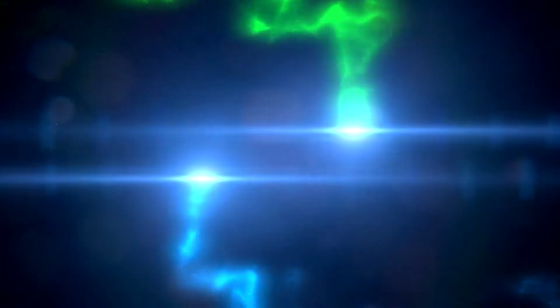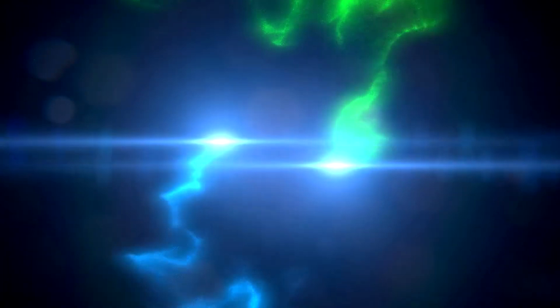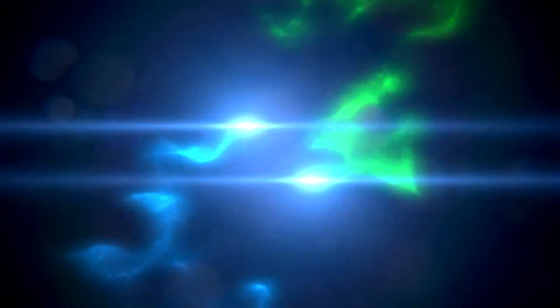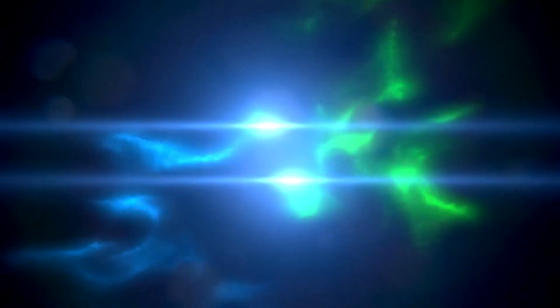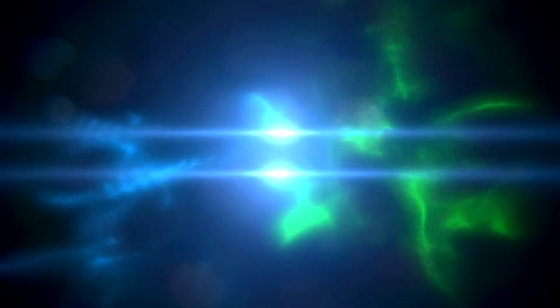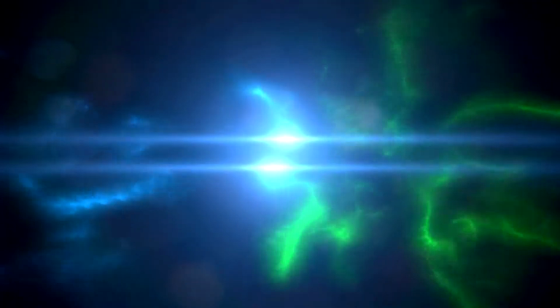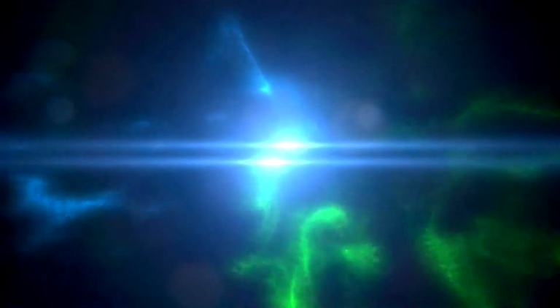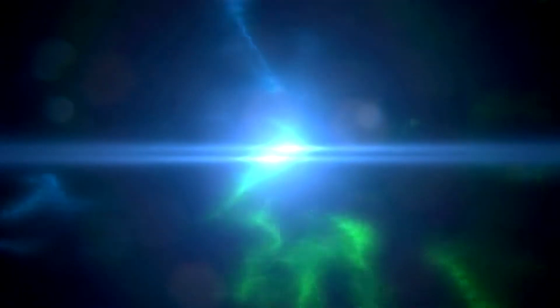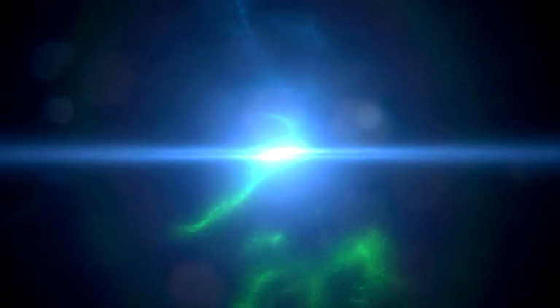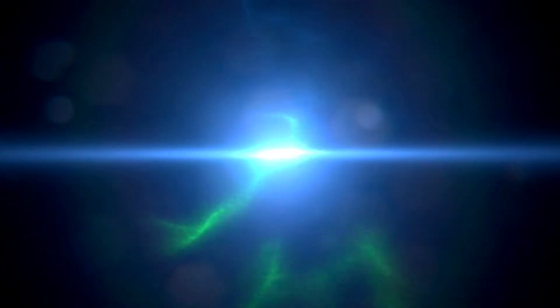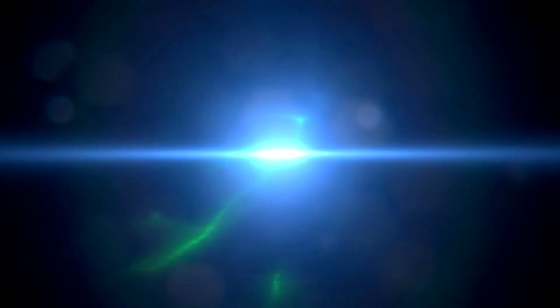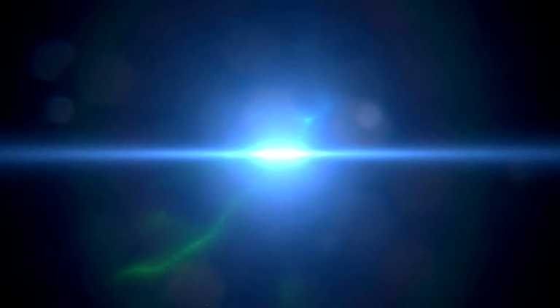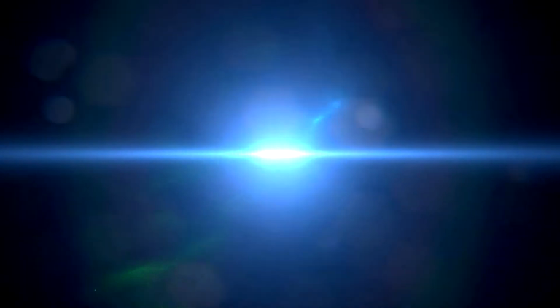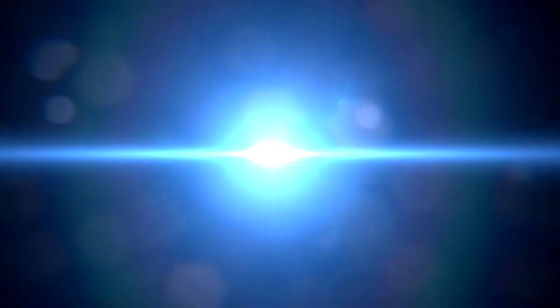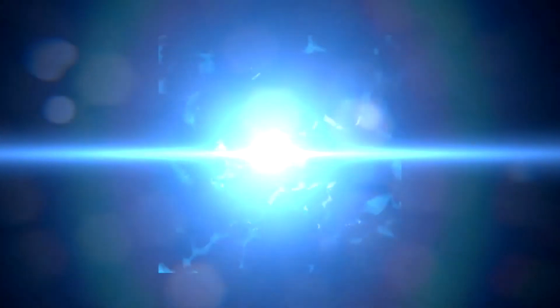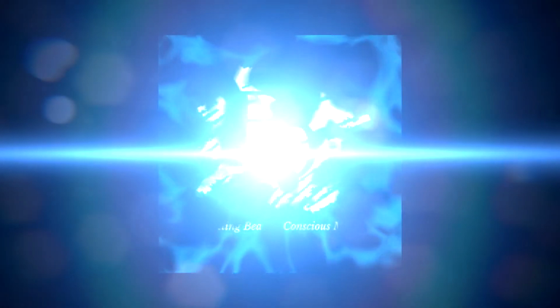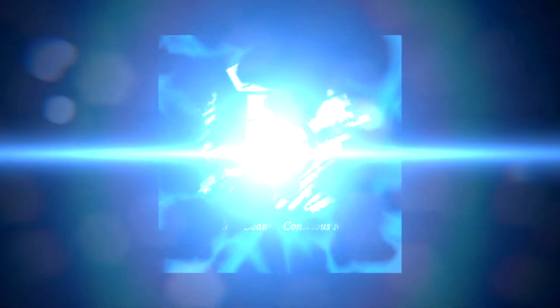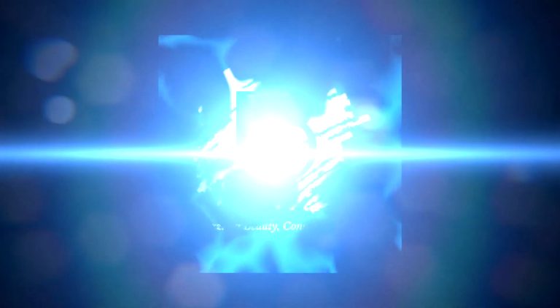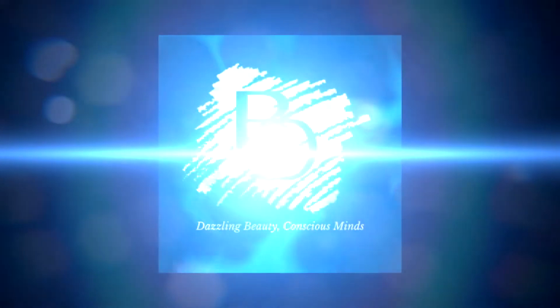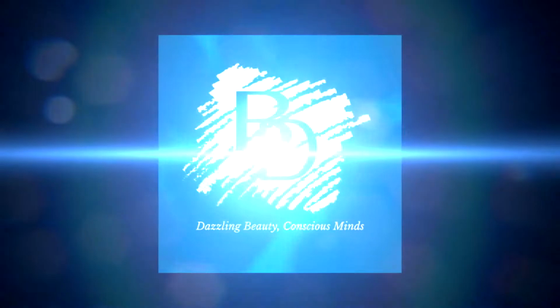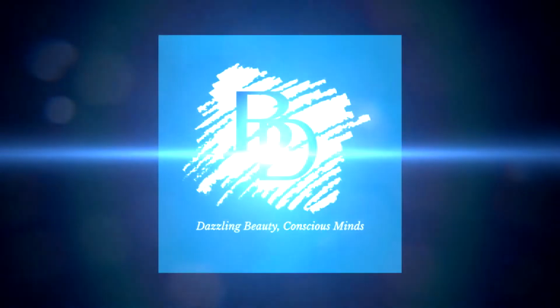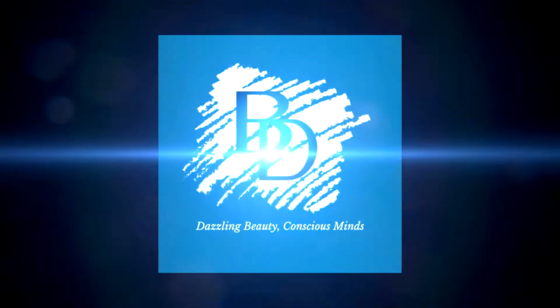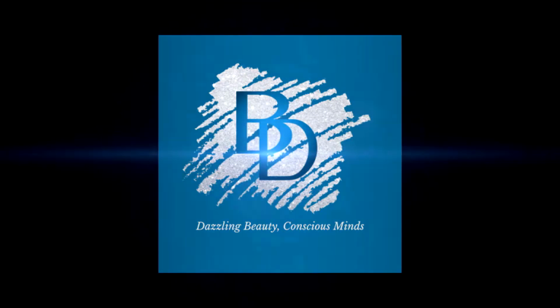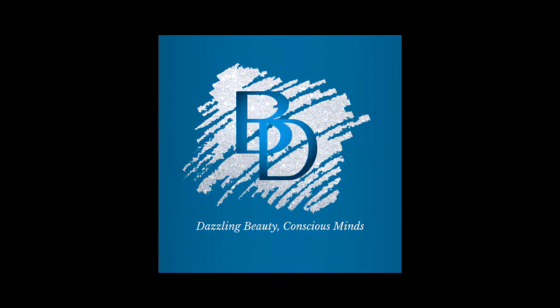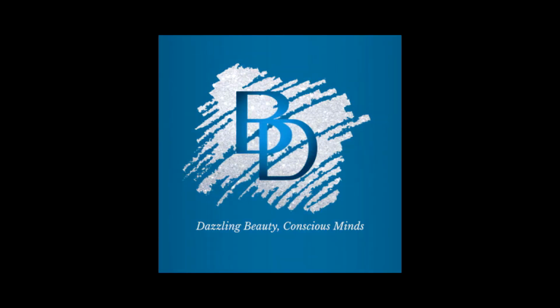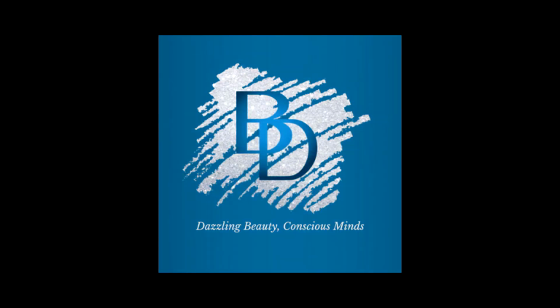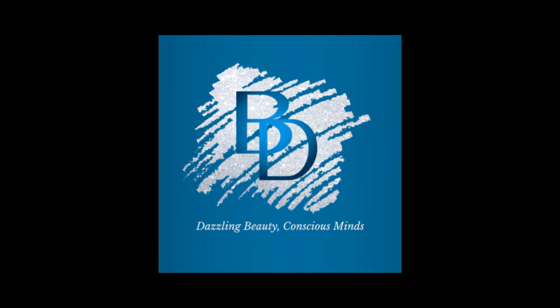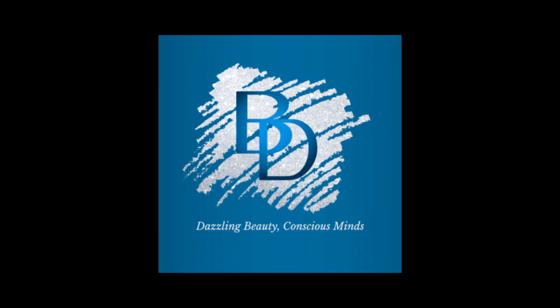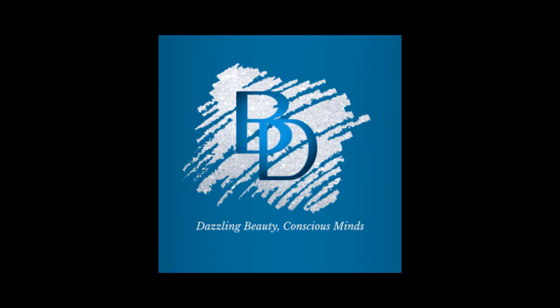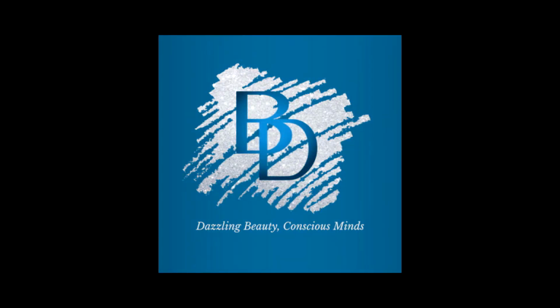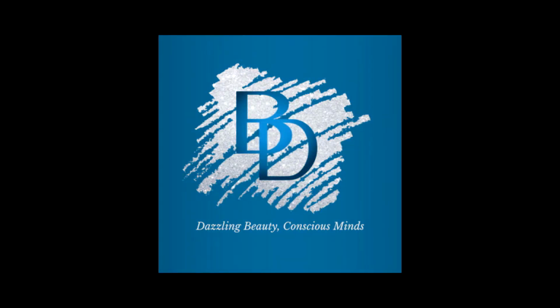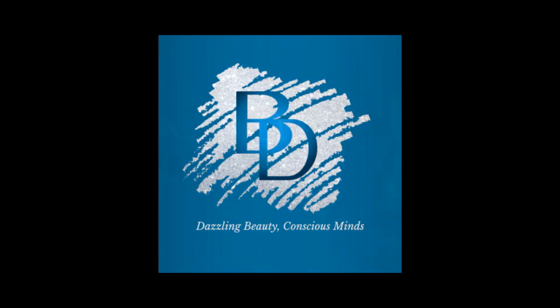This video is proudly brought to you by Beaudazzled, the home of dazzling beauty and conscious minds.